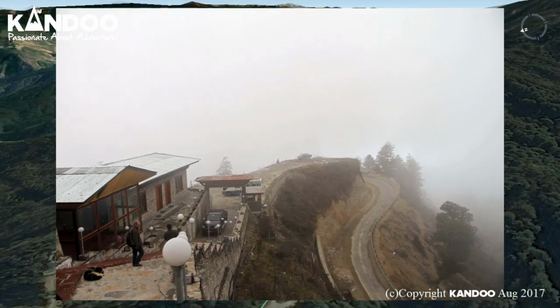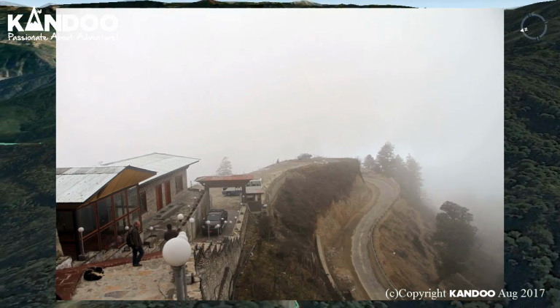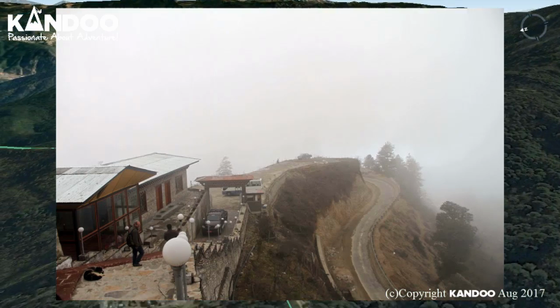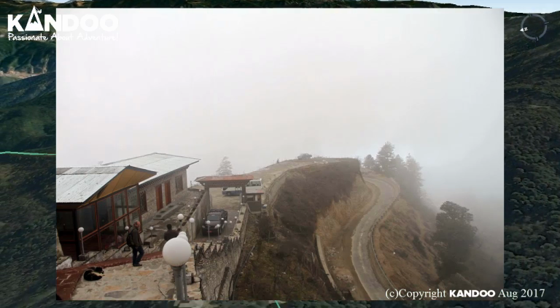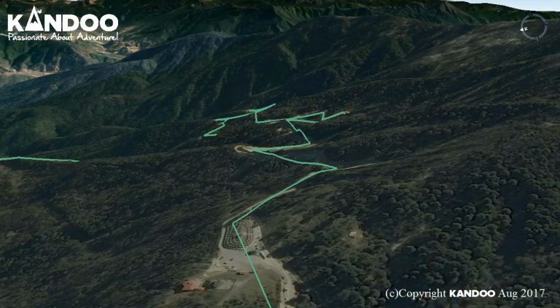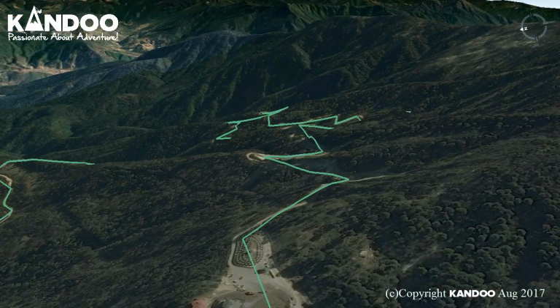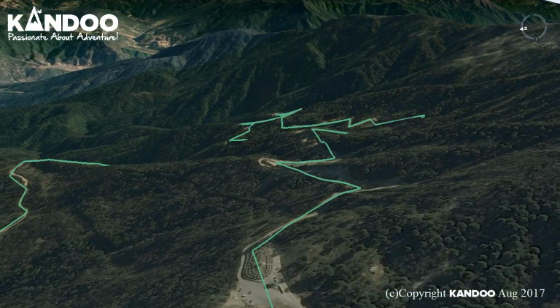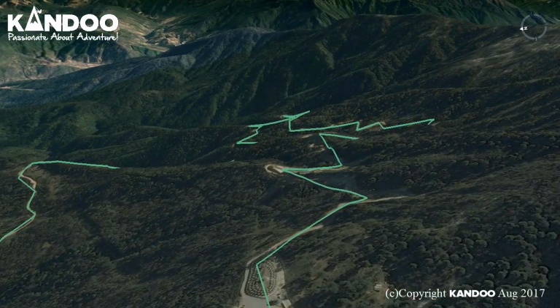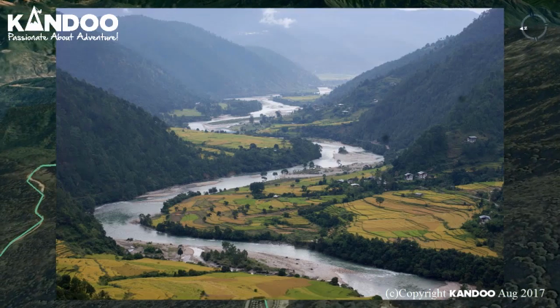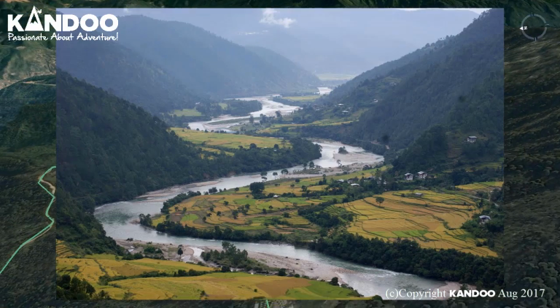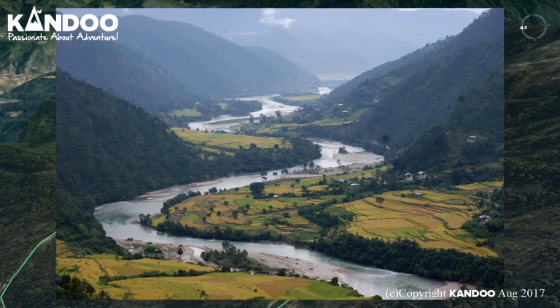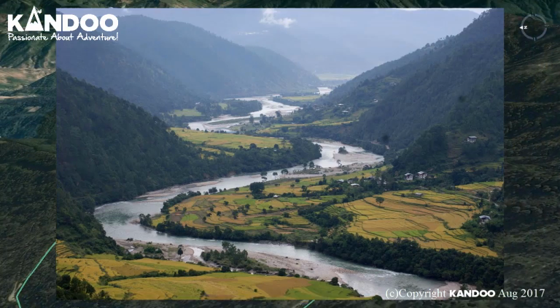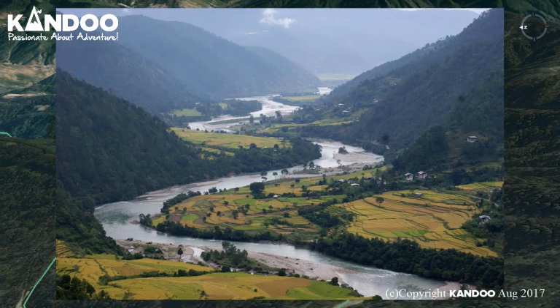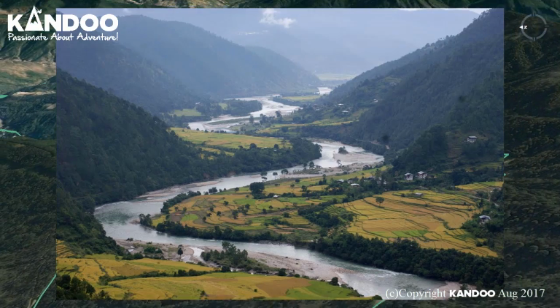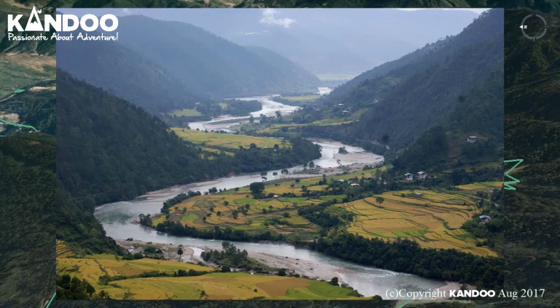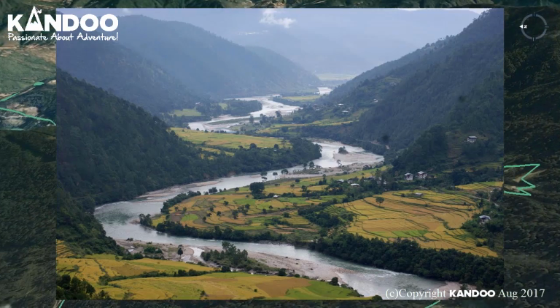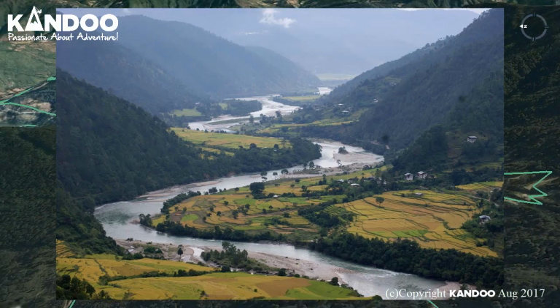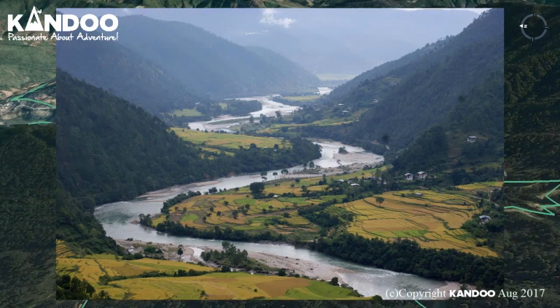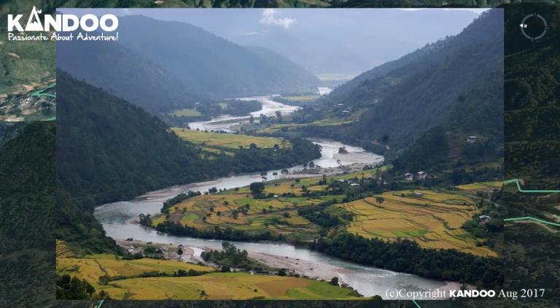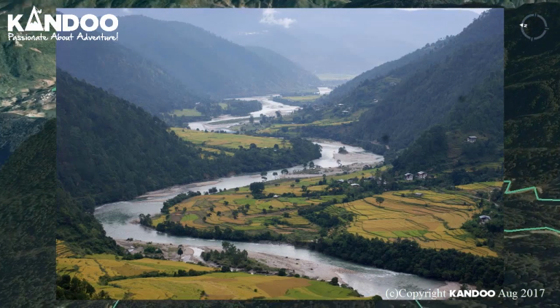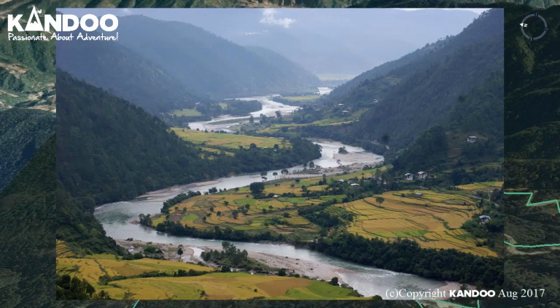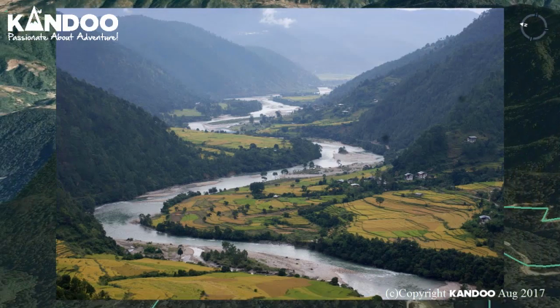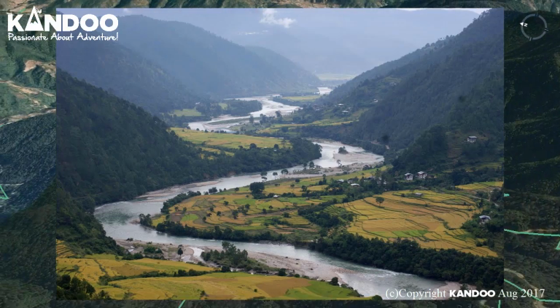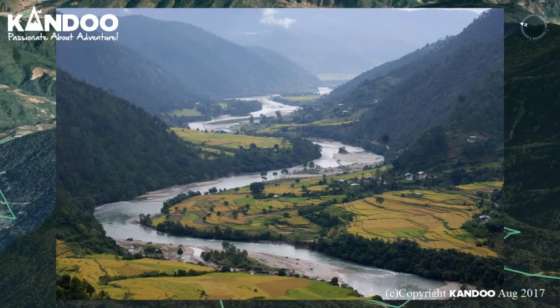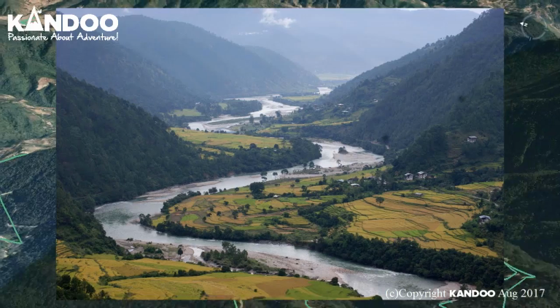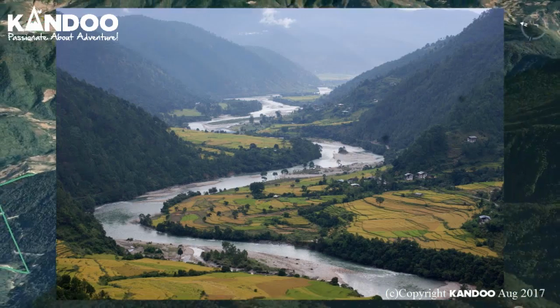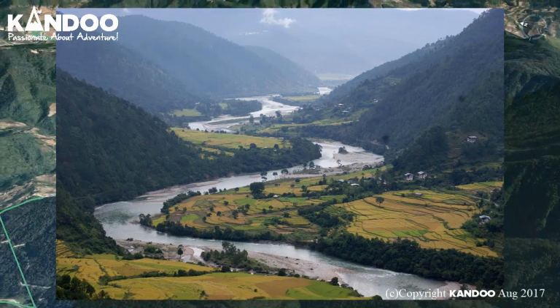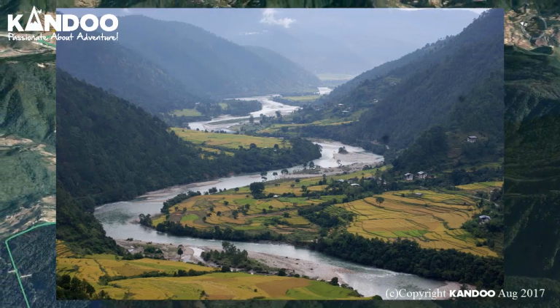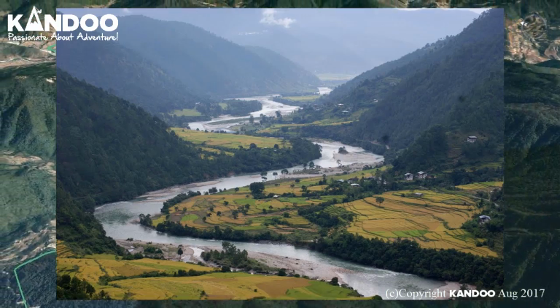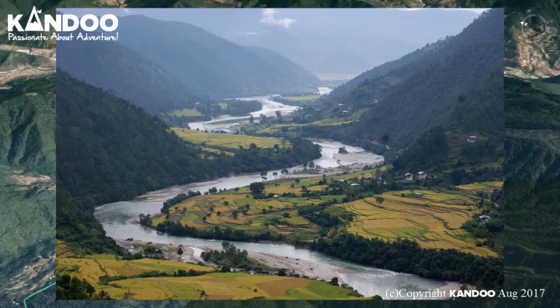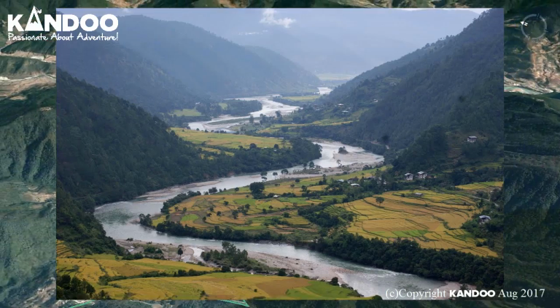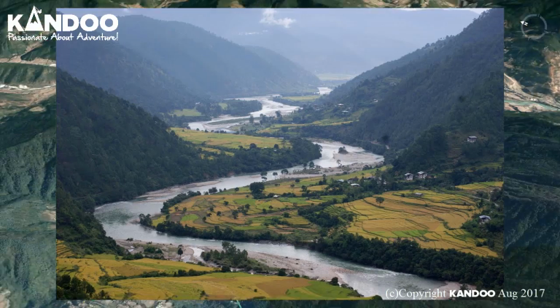After crossing the pass, the road descends into Punaka Valley. We will overnight at the hotel in Punaka.